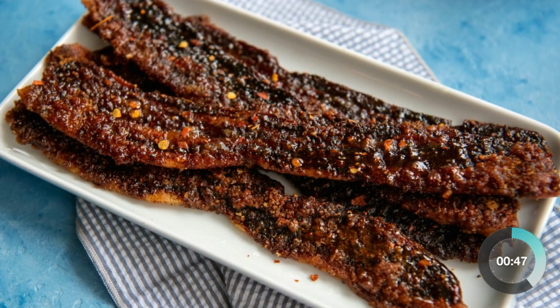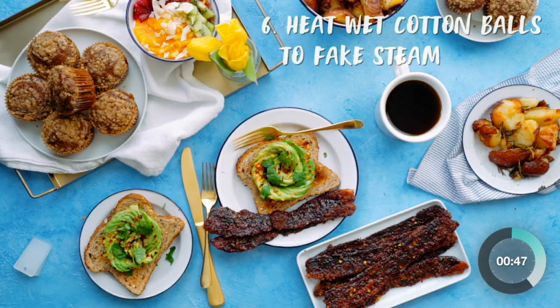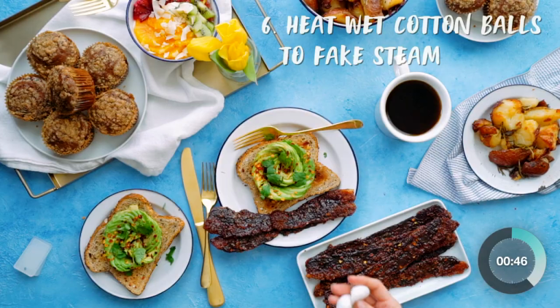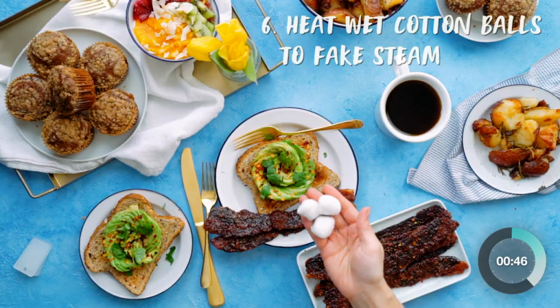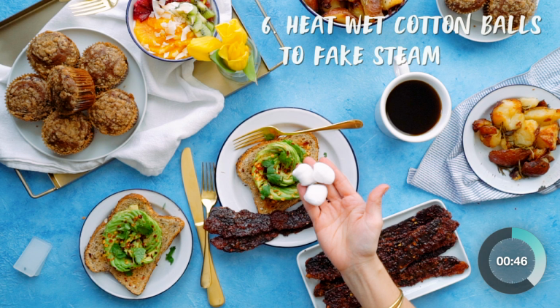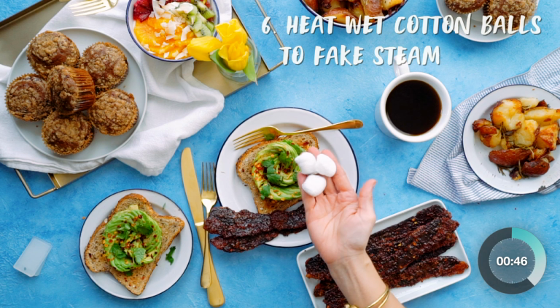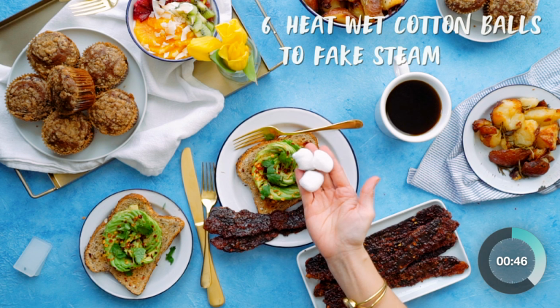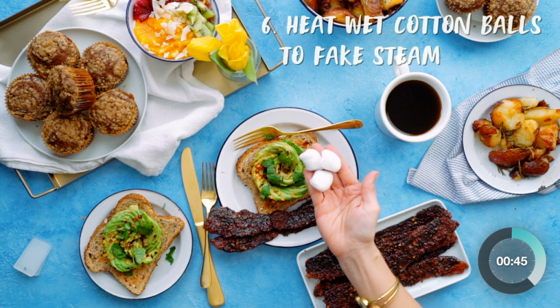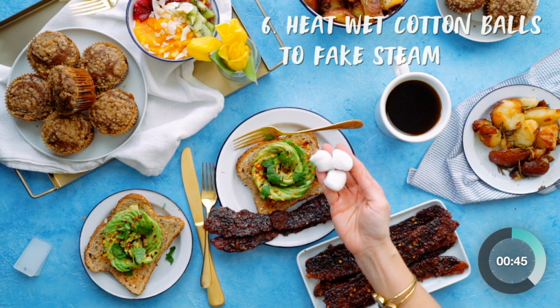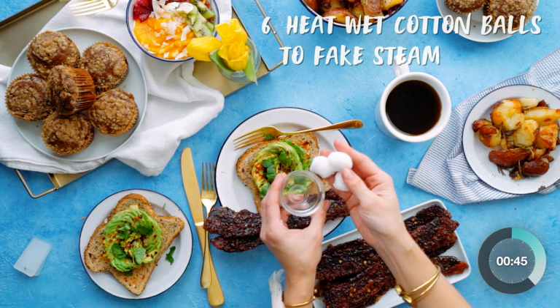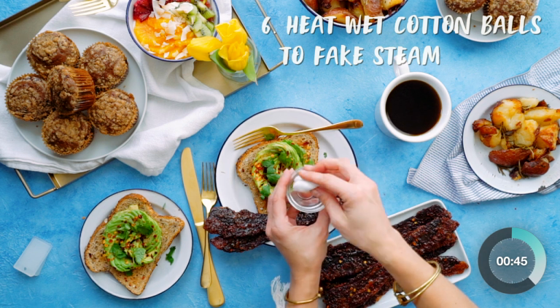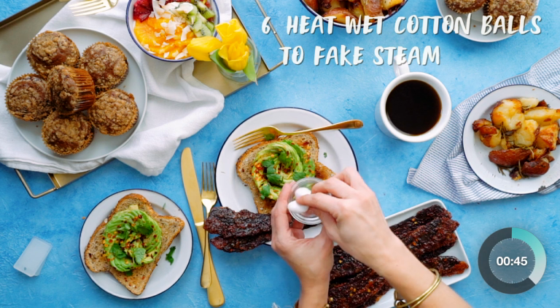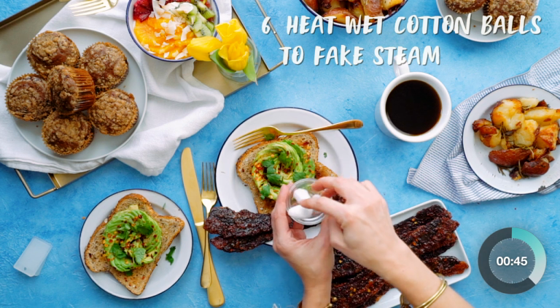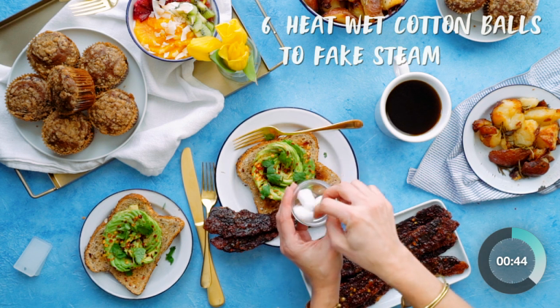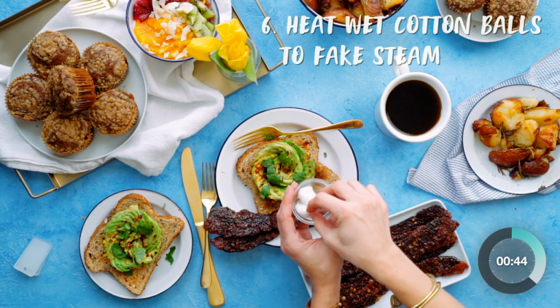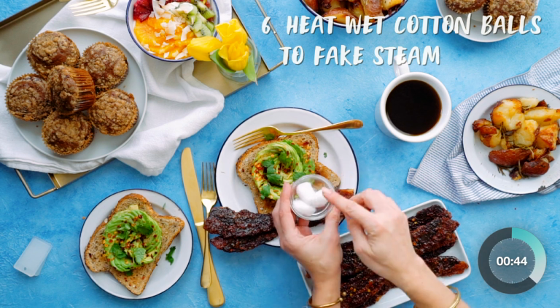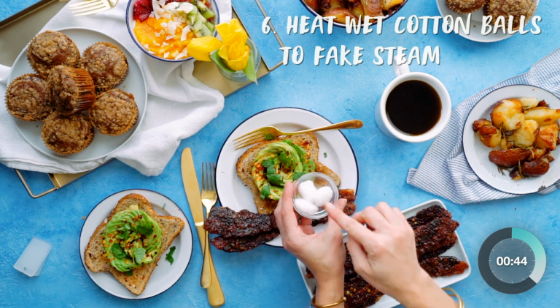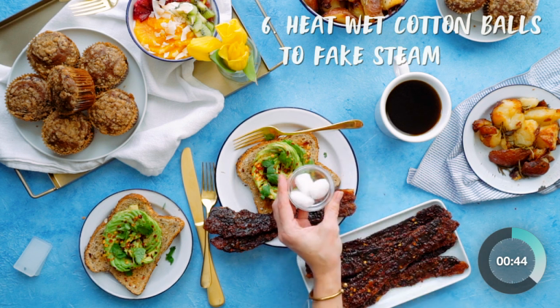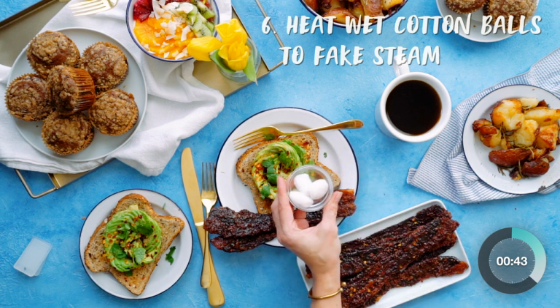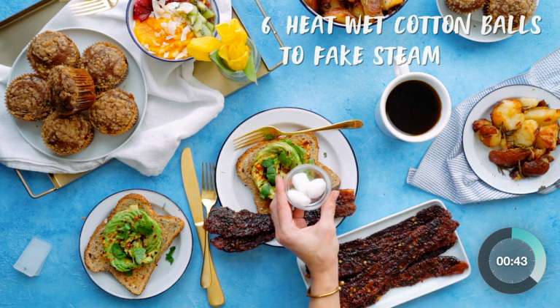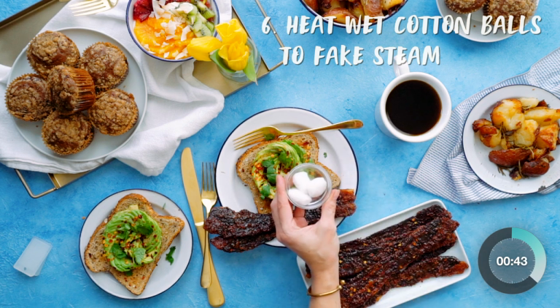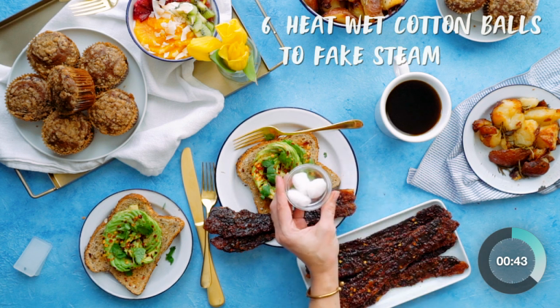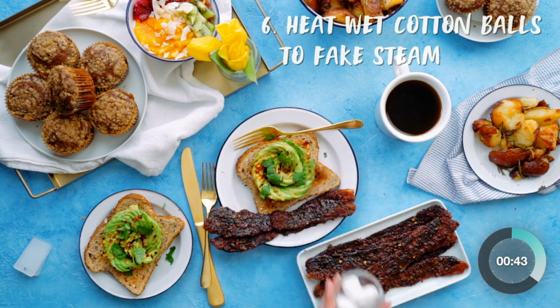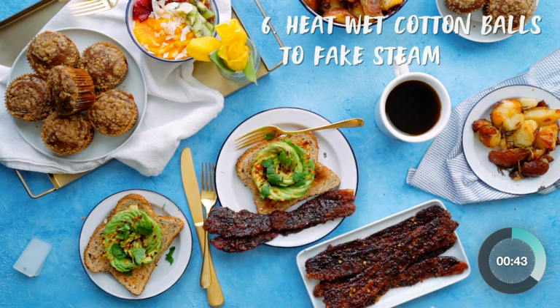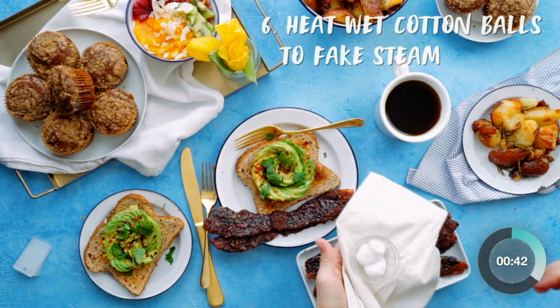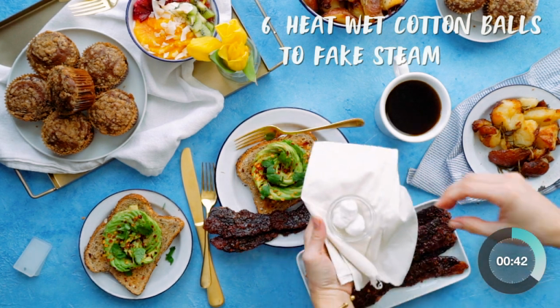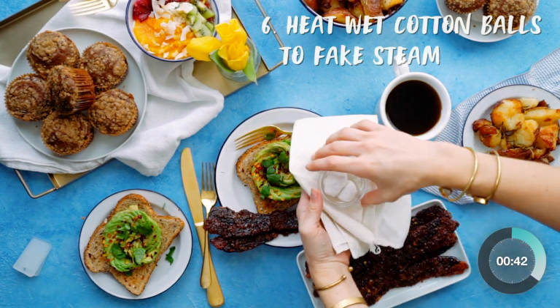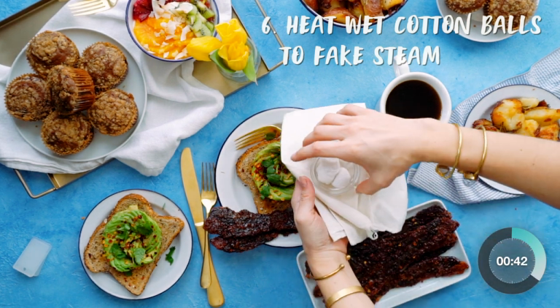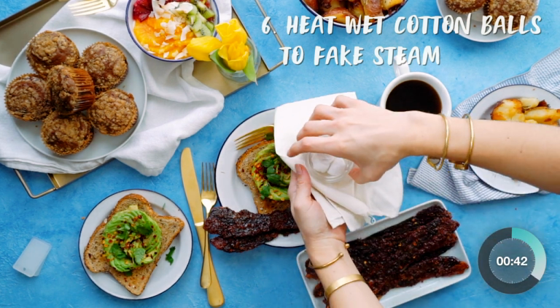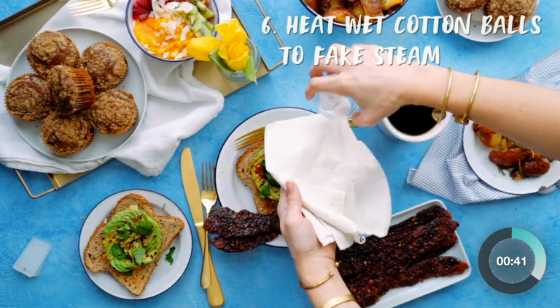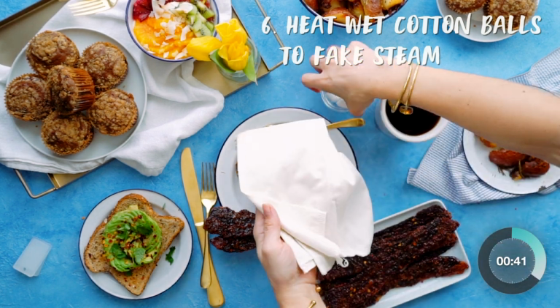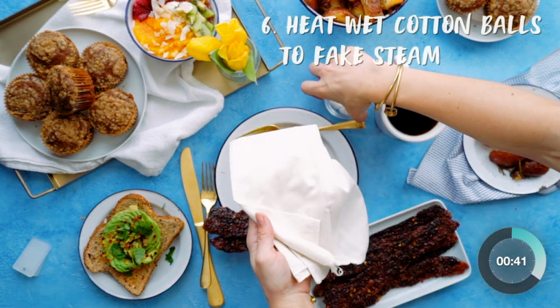Soak cotton balls in water and microwave them to fake steam. This works best with a dark background shooting straight on.